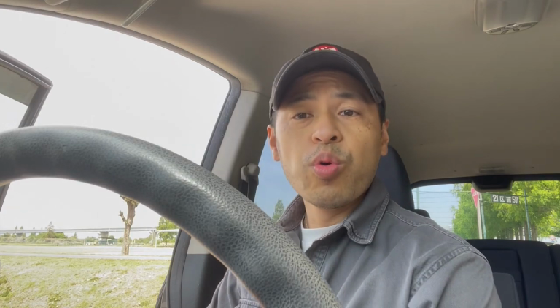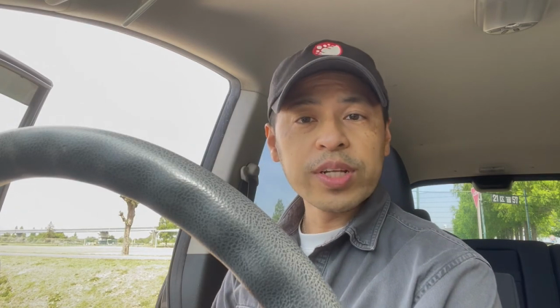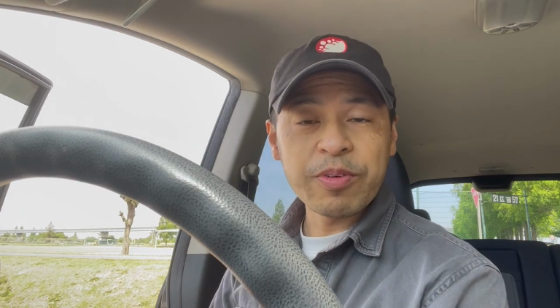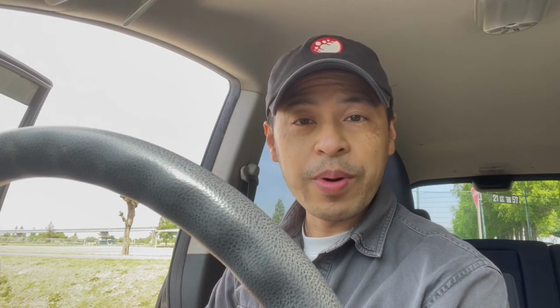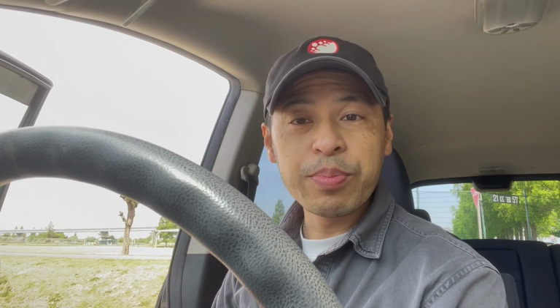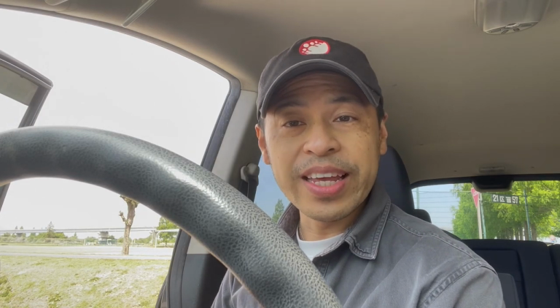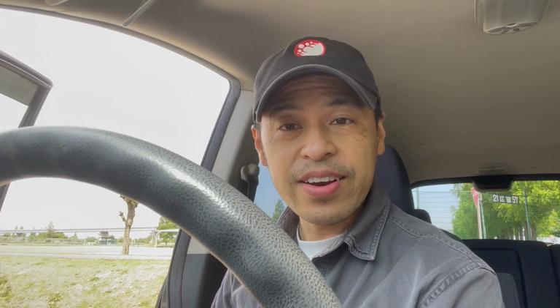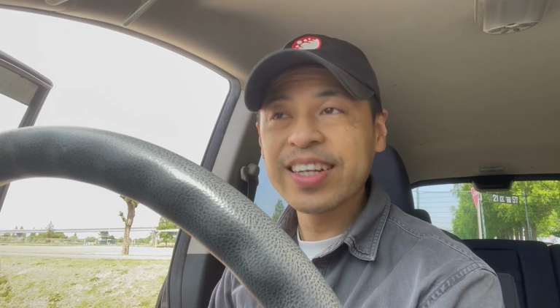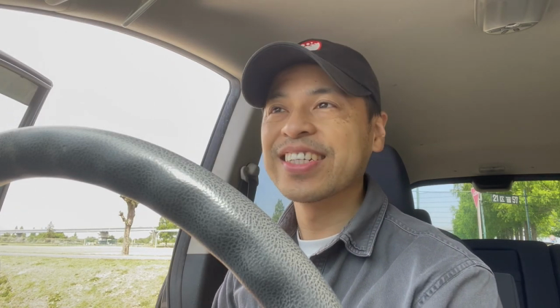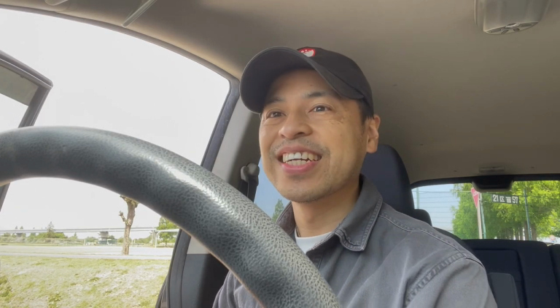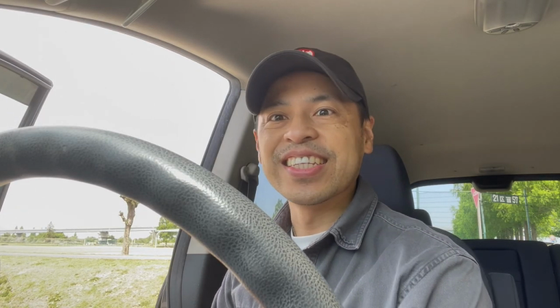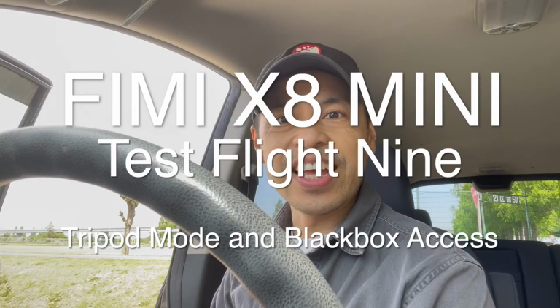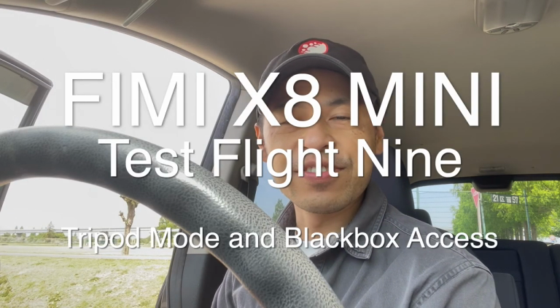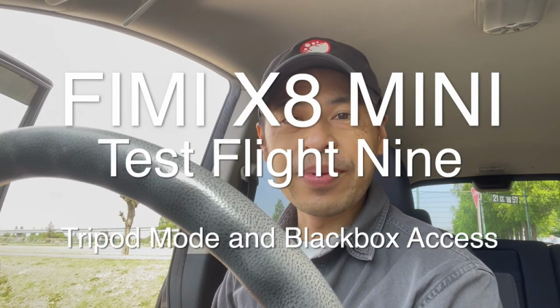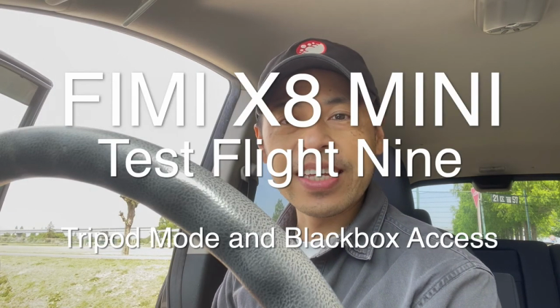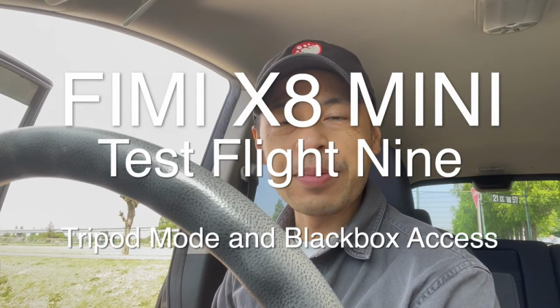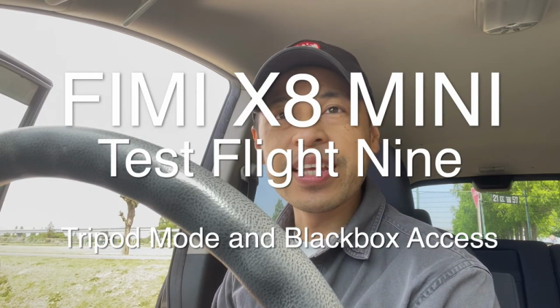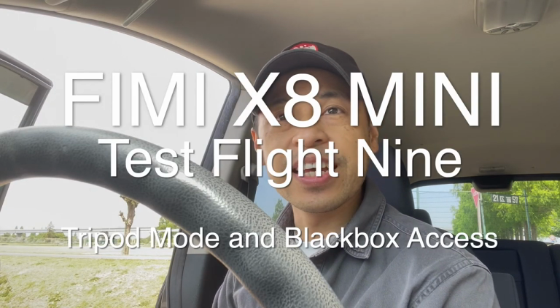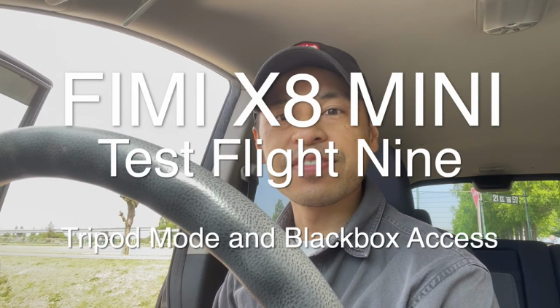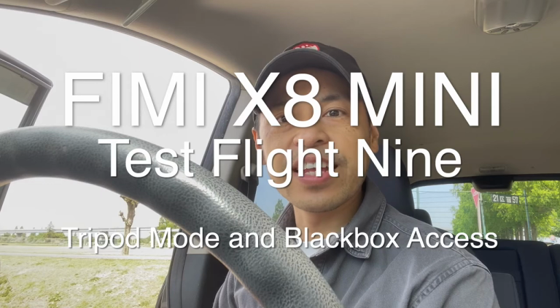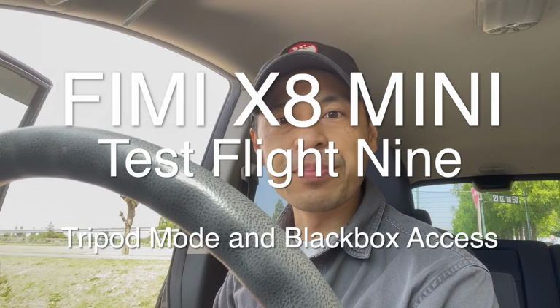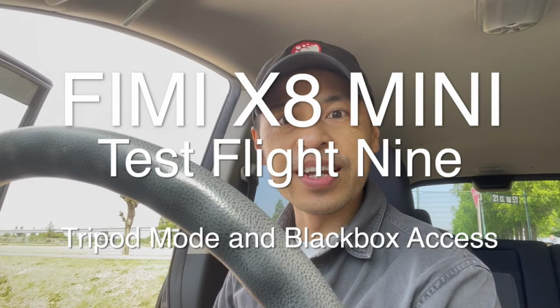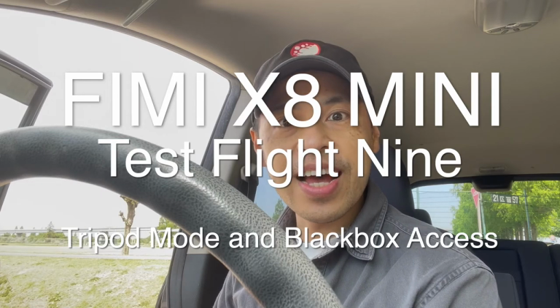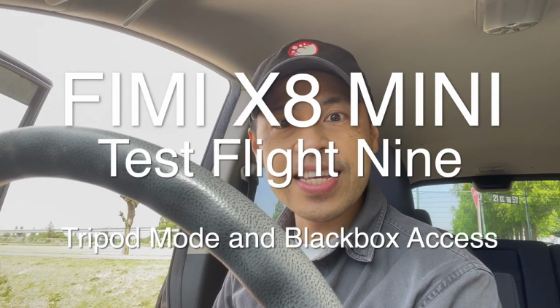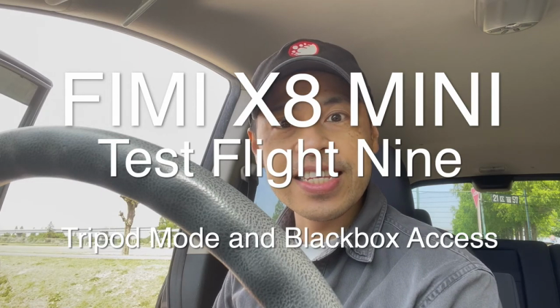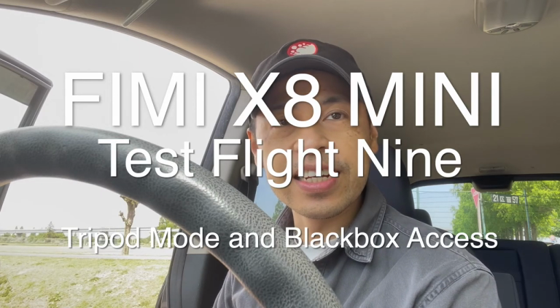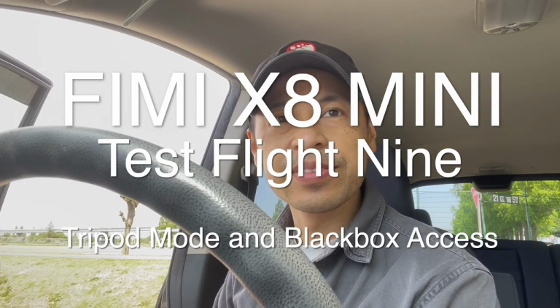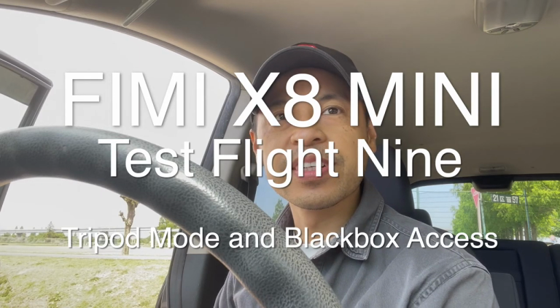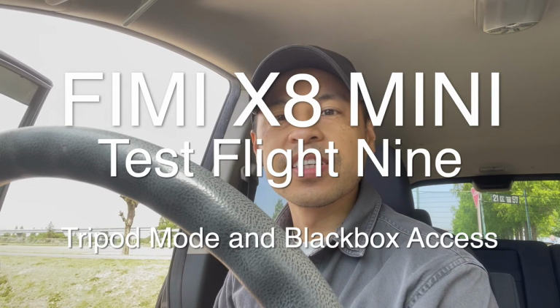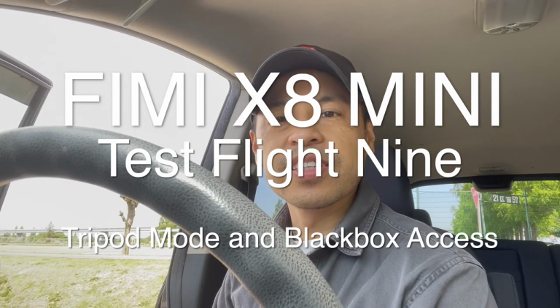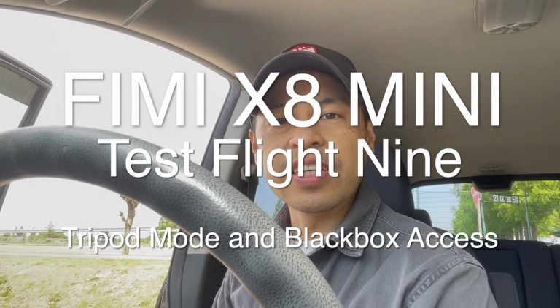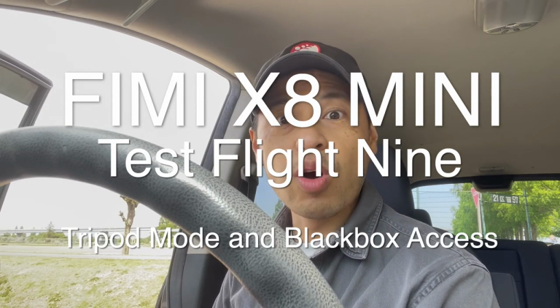What's up everybody, Boongi here. Today is Femi X8 Mini test flight number 9. Let's go!